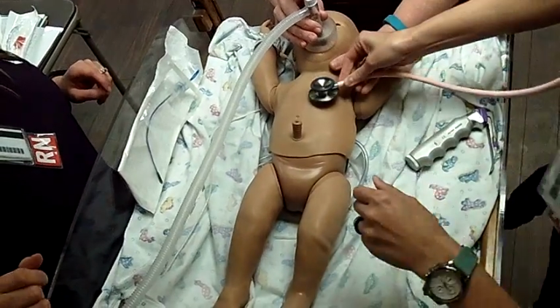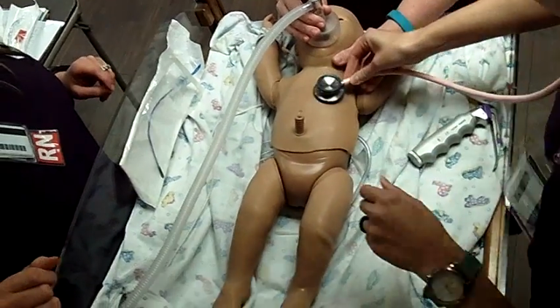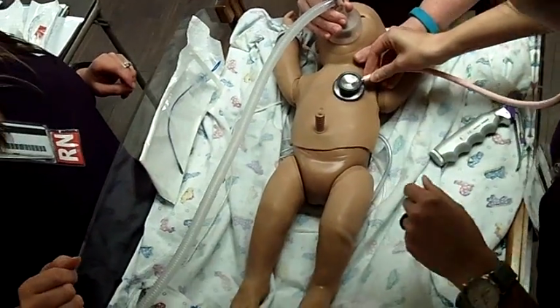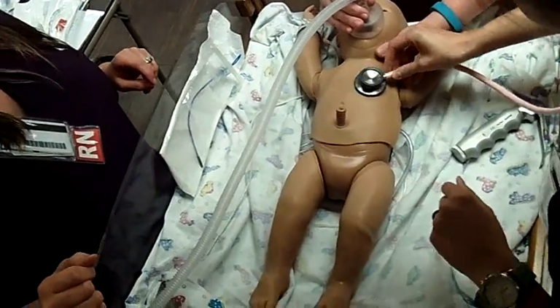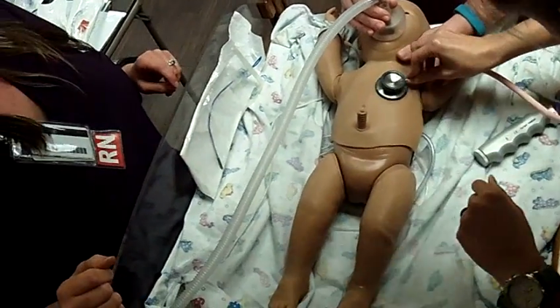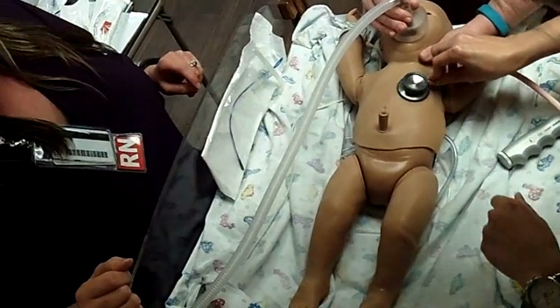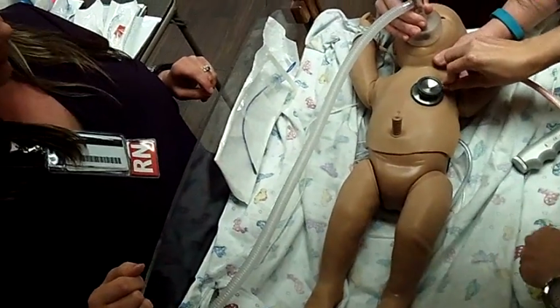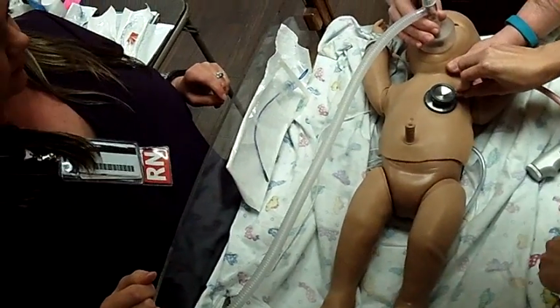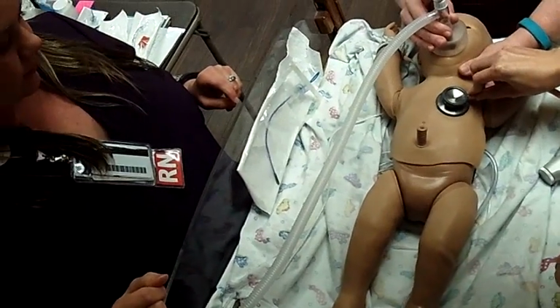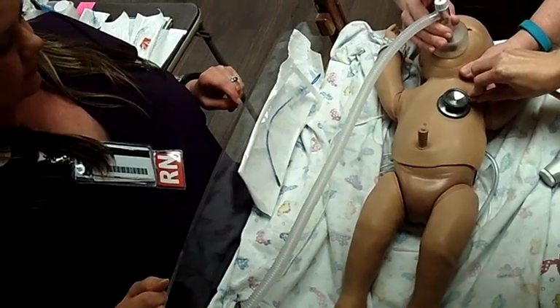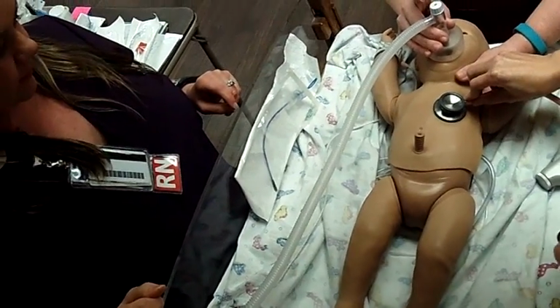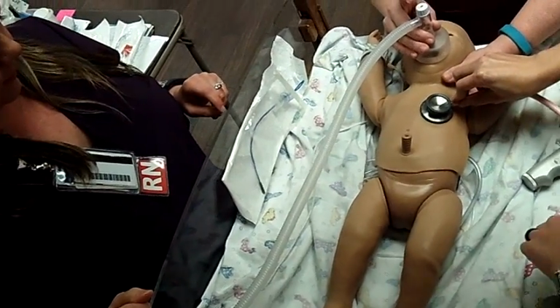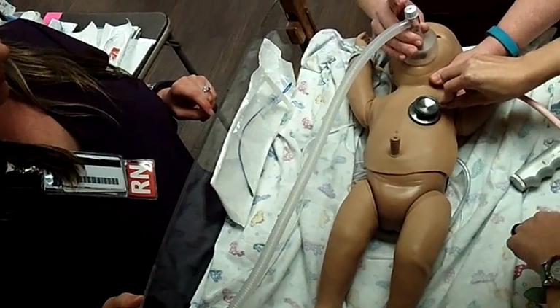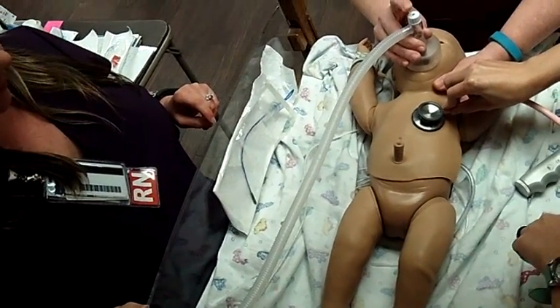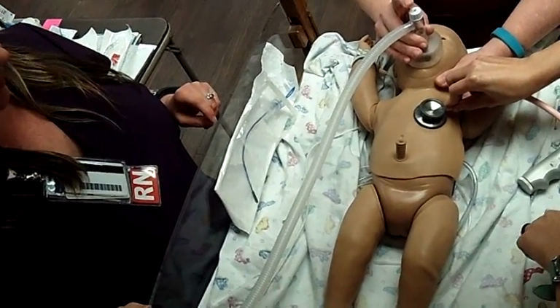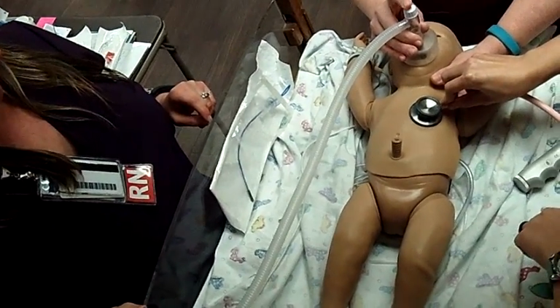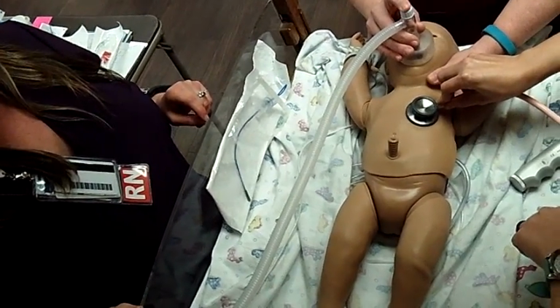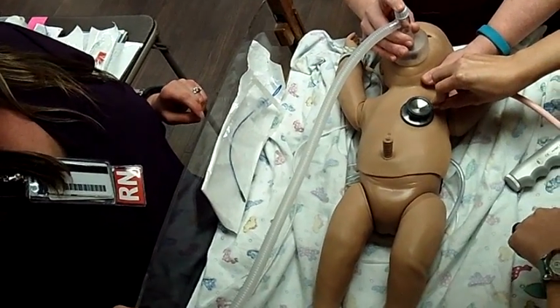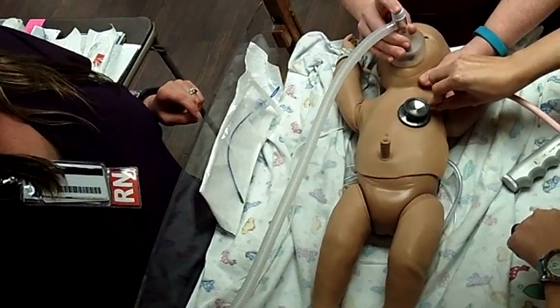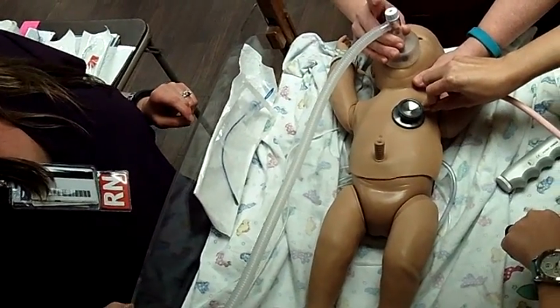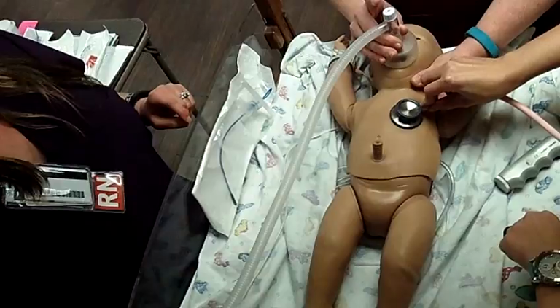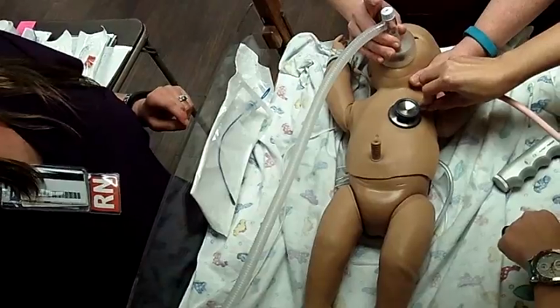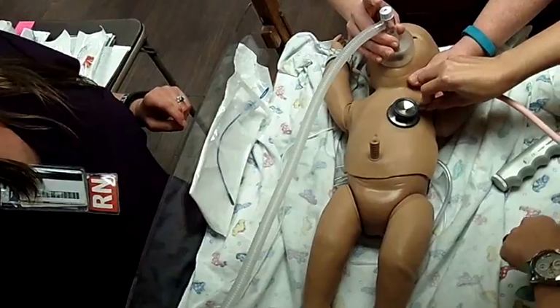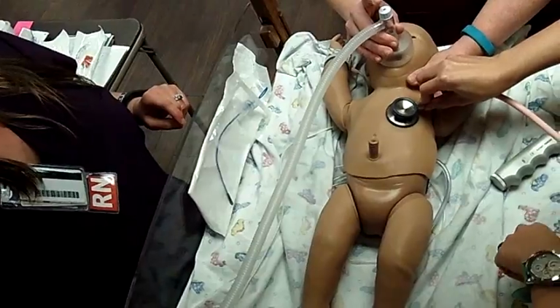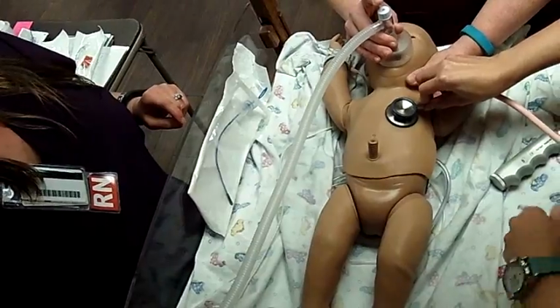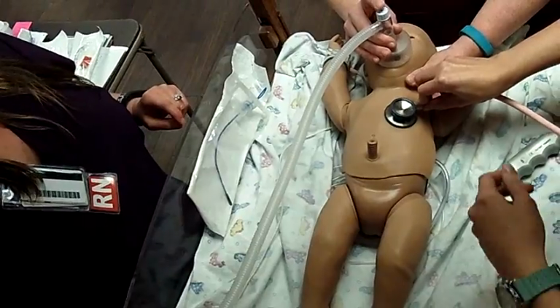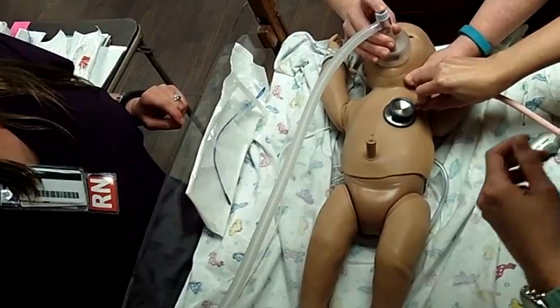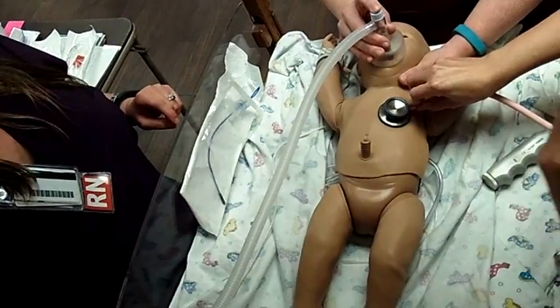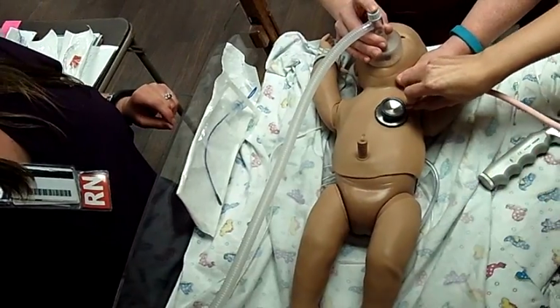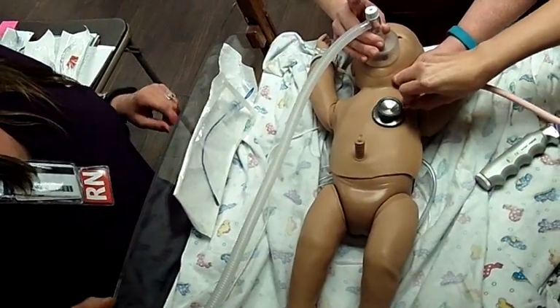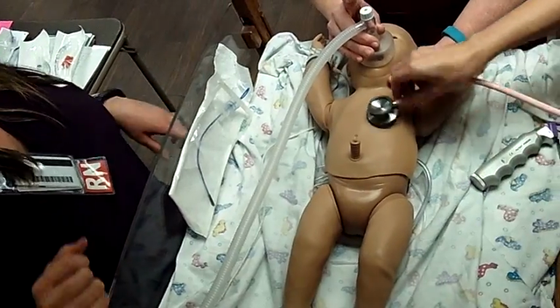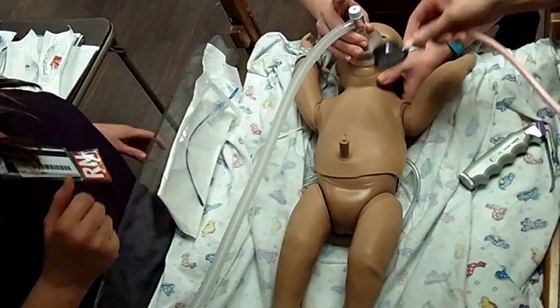Let's check our heart rate. Breathe, two, three. Breathe, two, three. Breathe, two, three. Heart rate's less than 60.